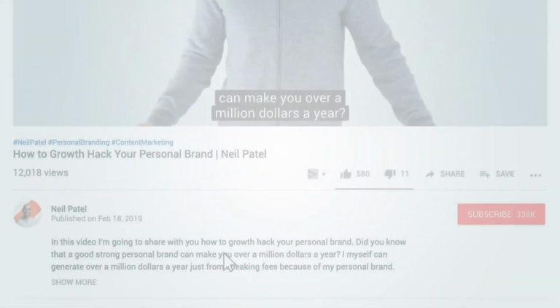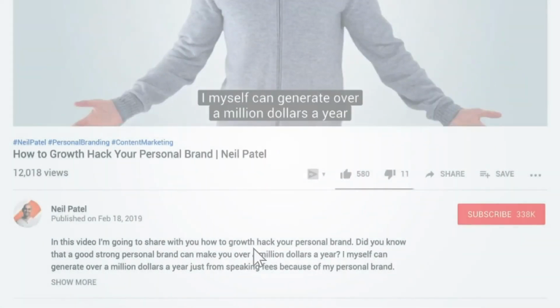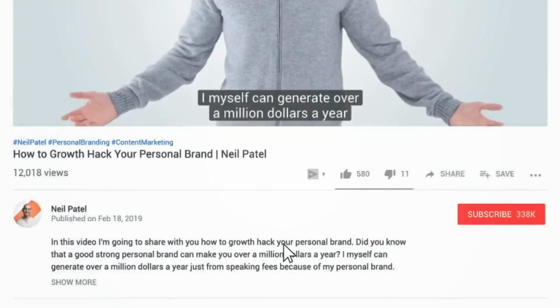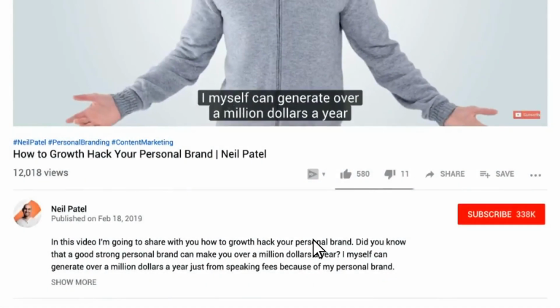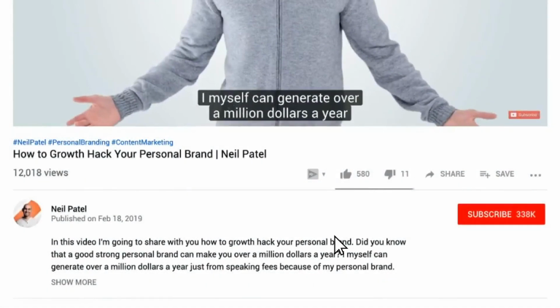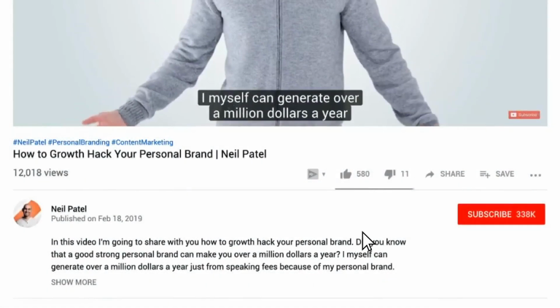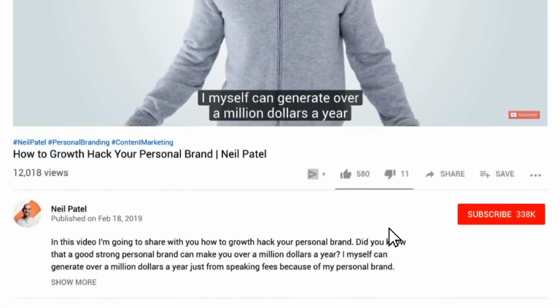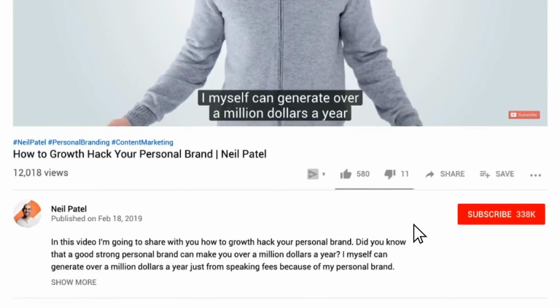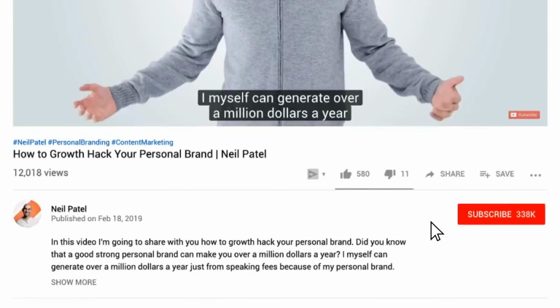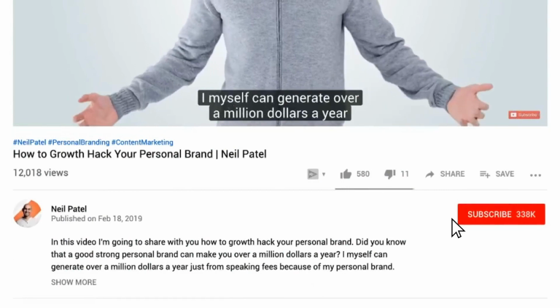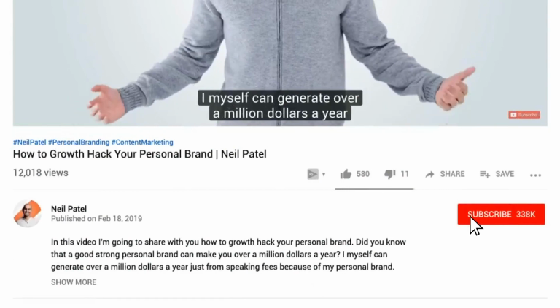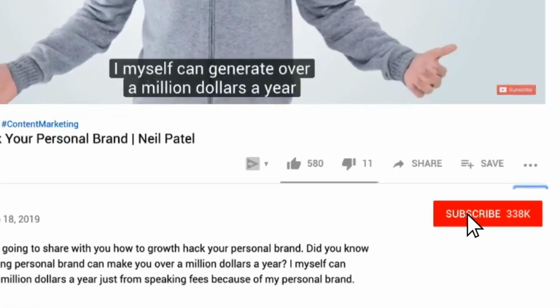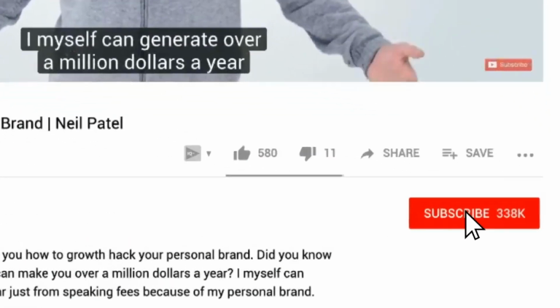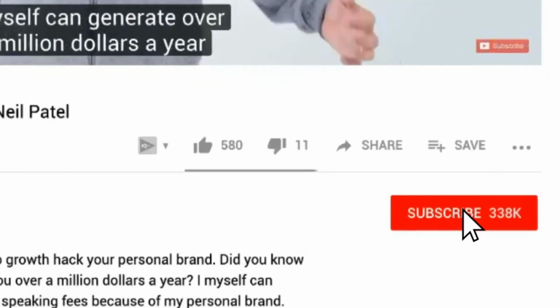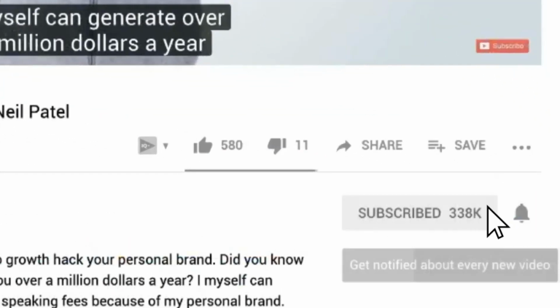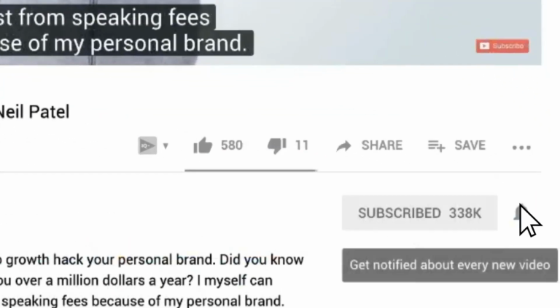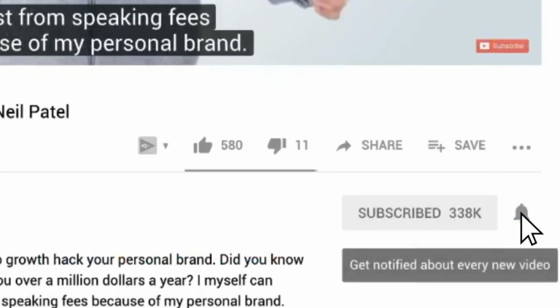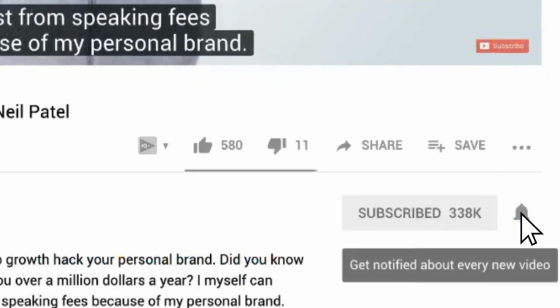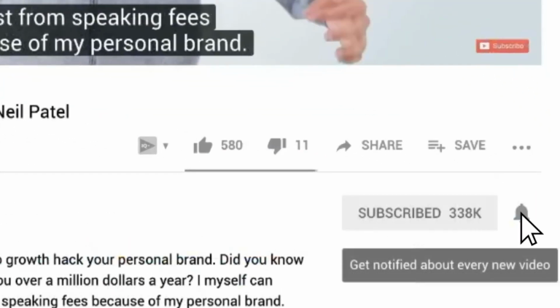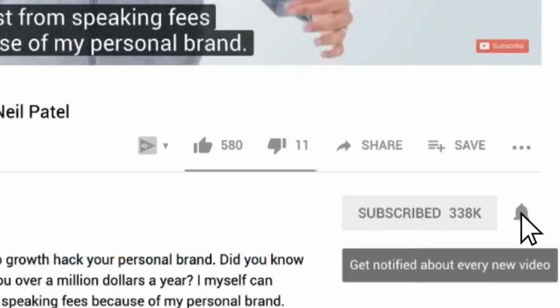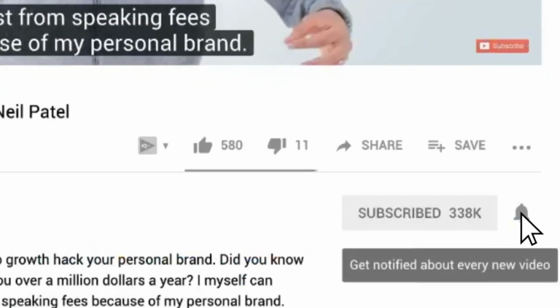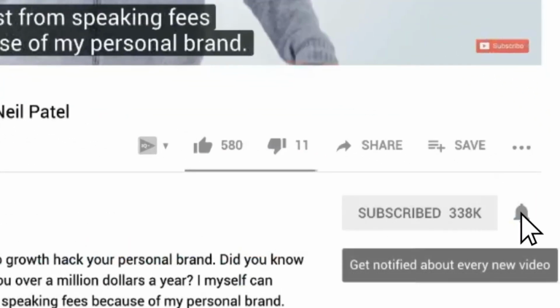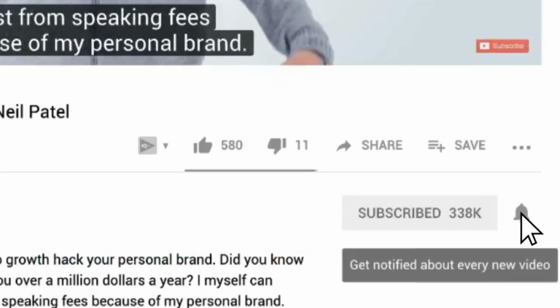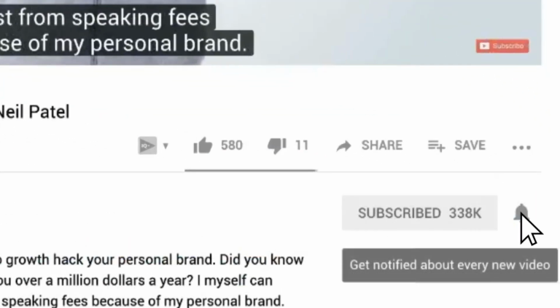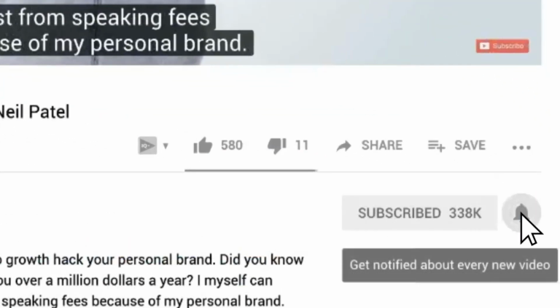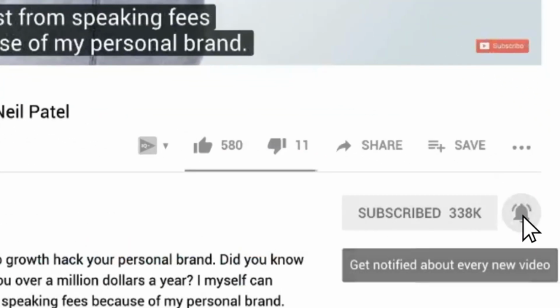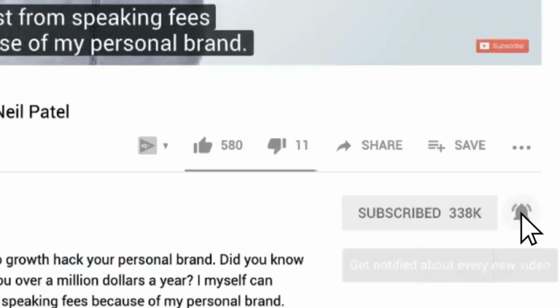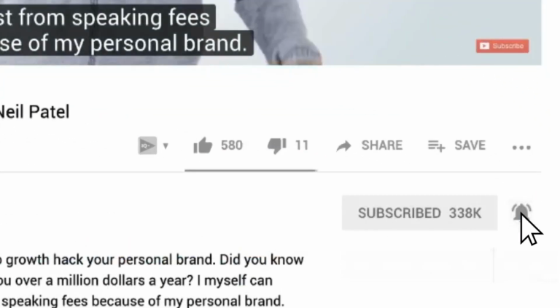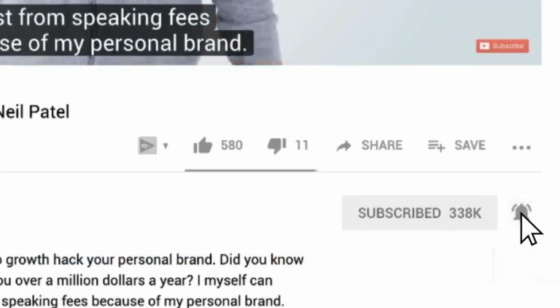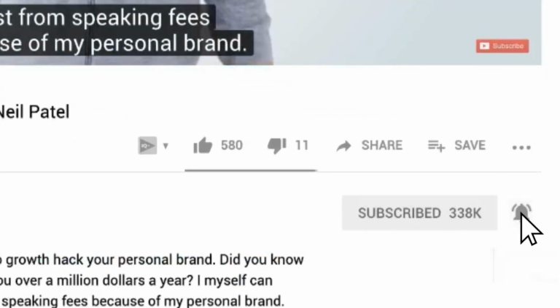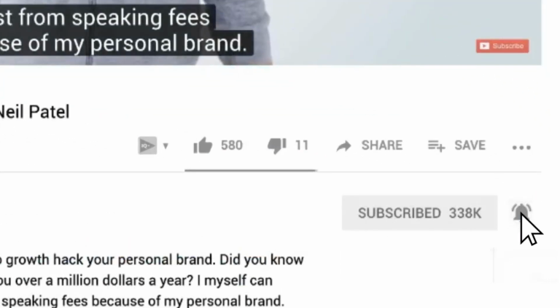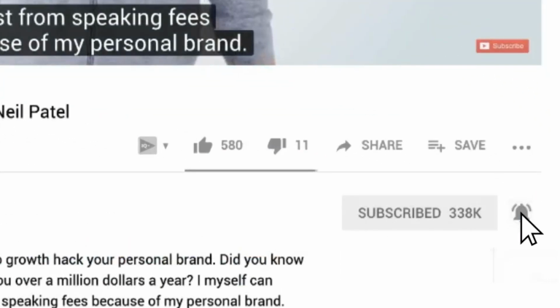Before we get started, make sure you subscribe to this channel, and if you're on YouTube, click the alert notification.